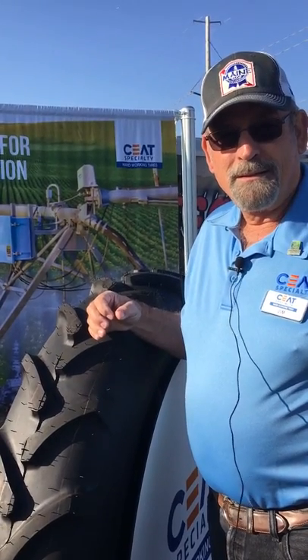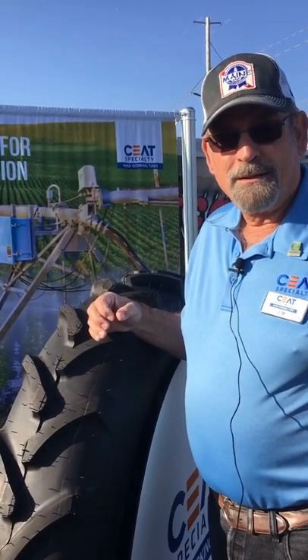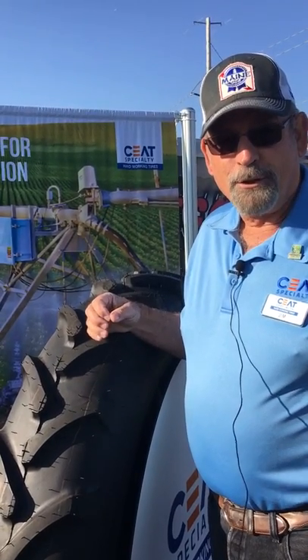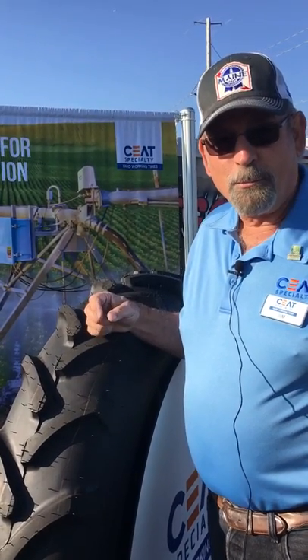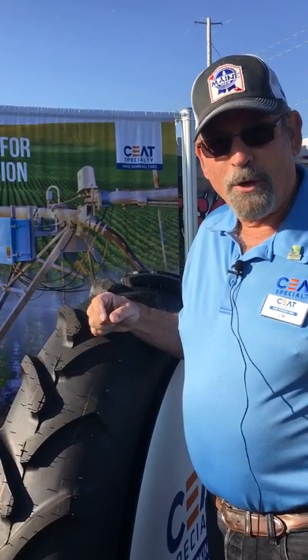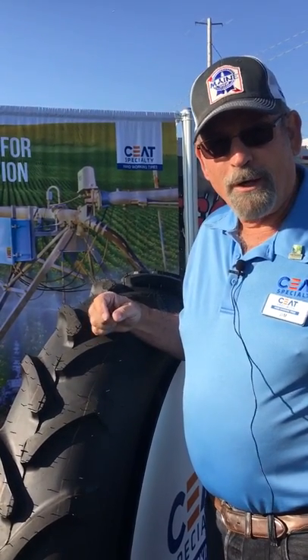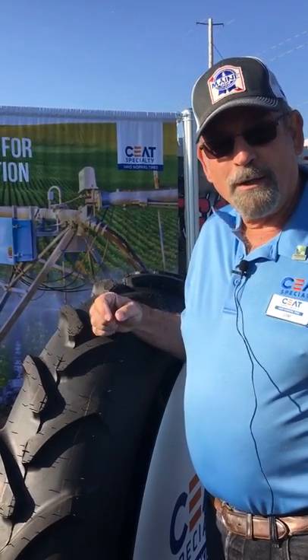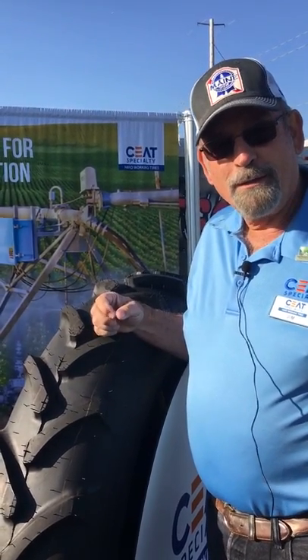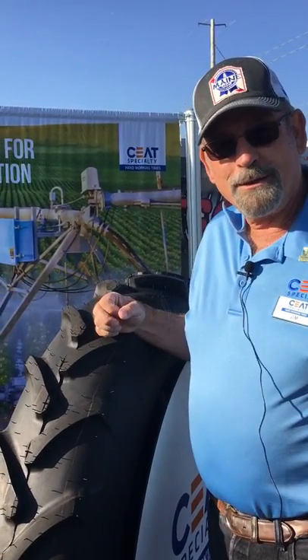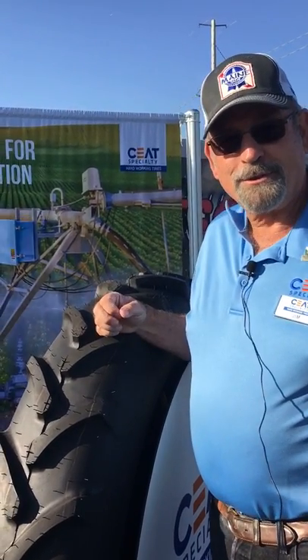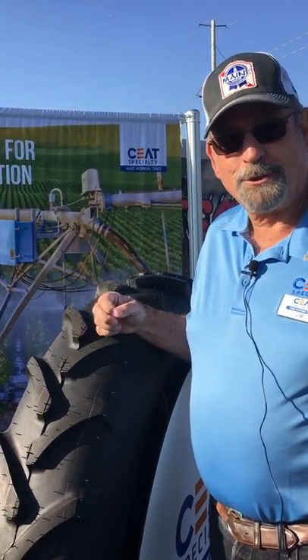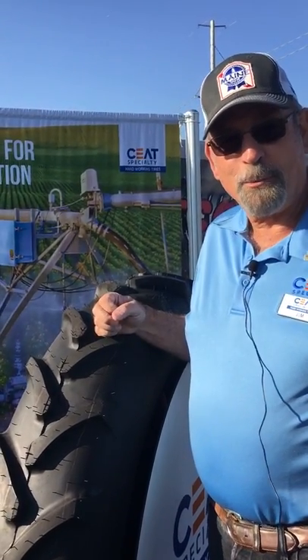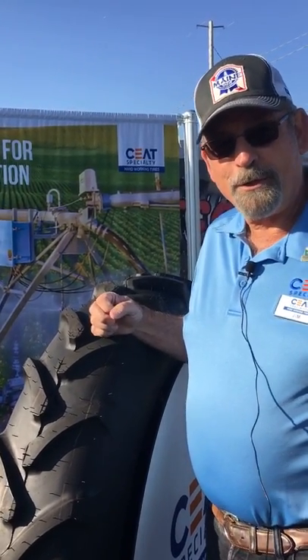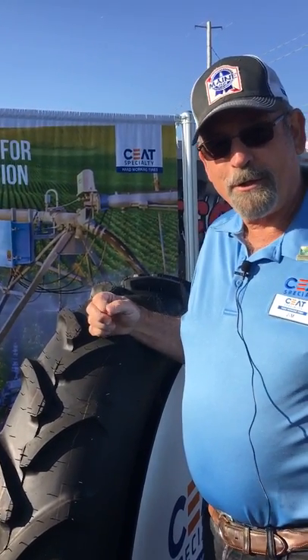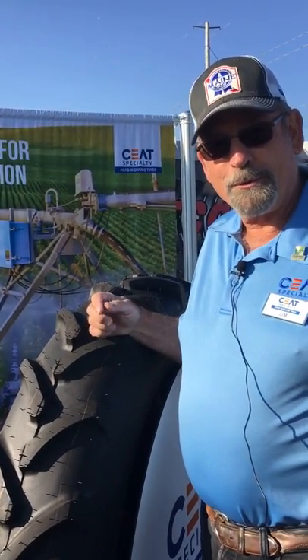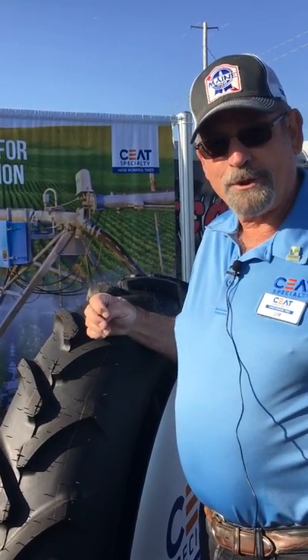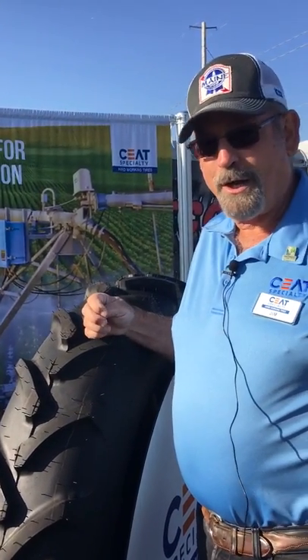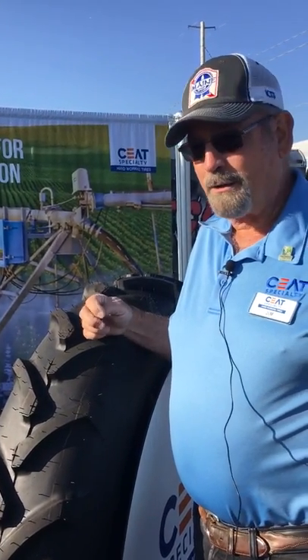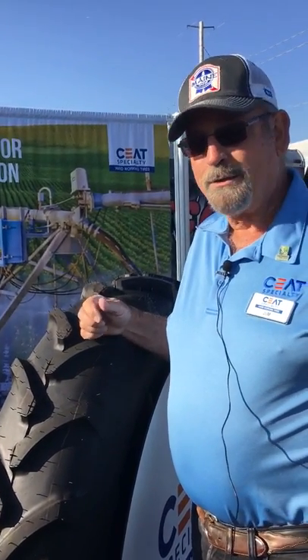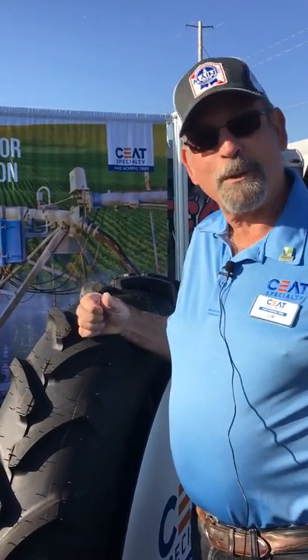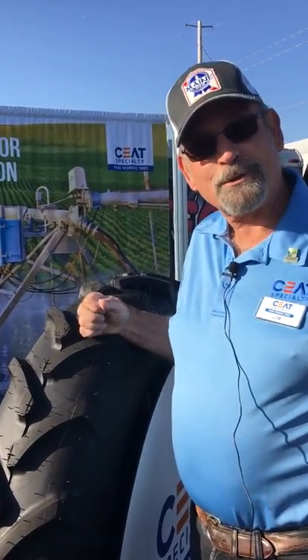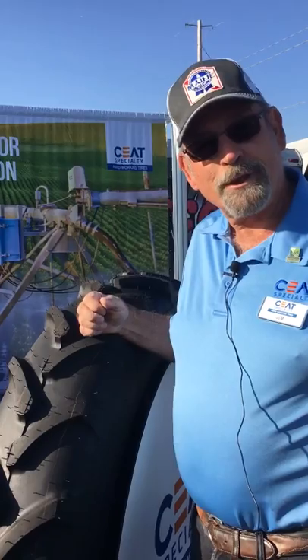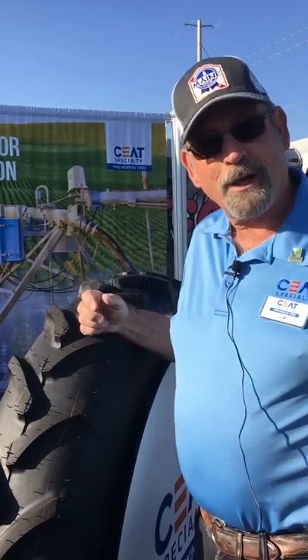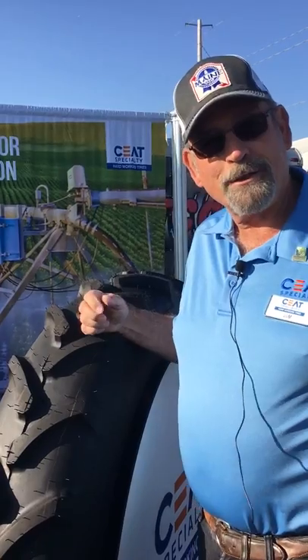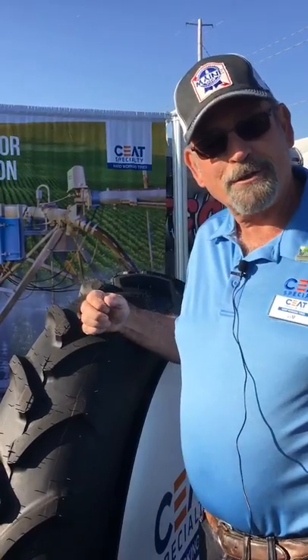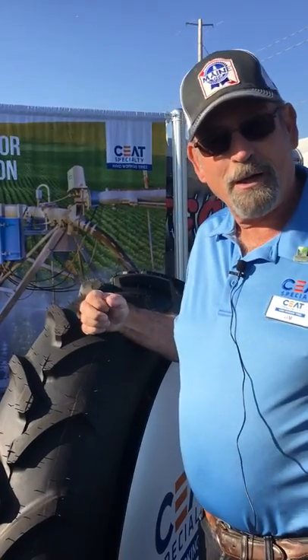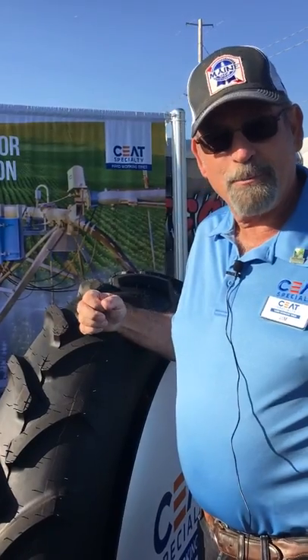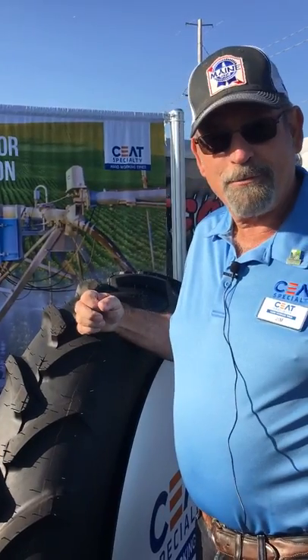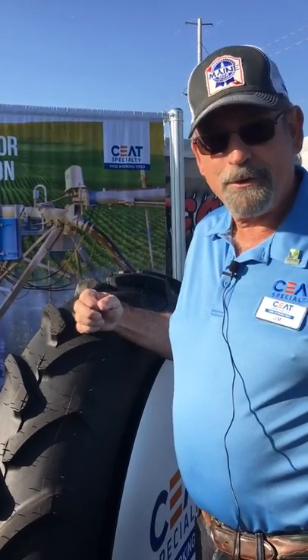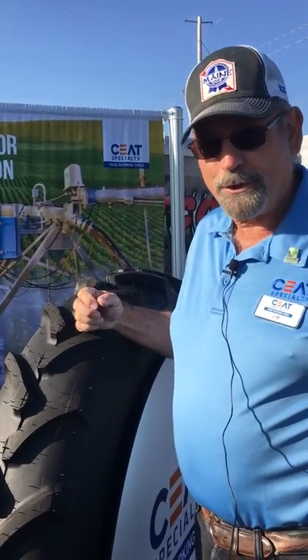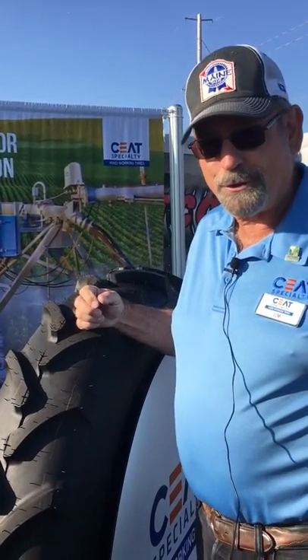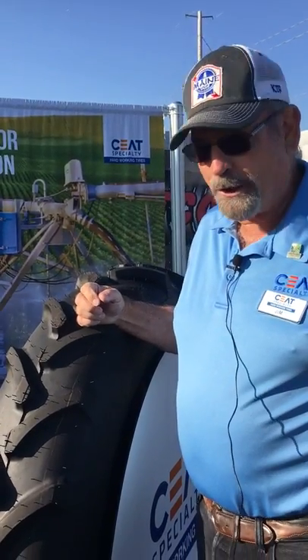Good morning. This is Jim Enyart with Seat Specialty Tires. I'm the field engineer.